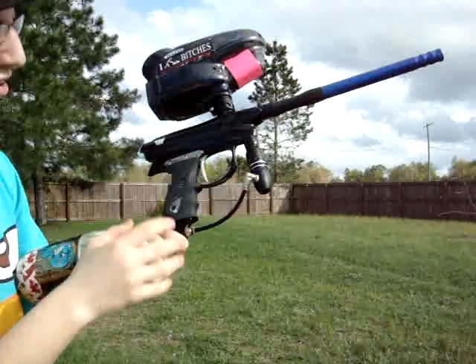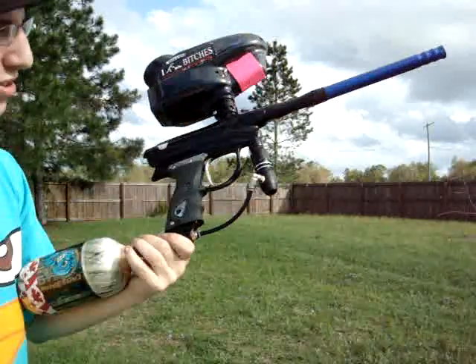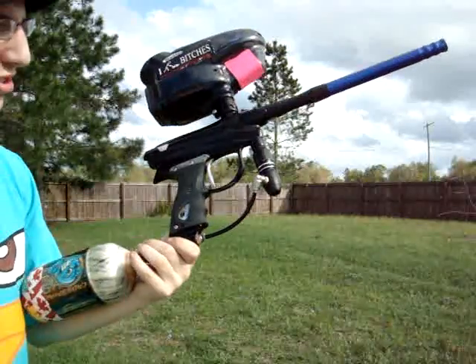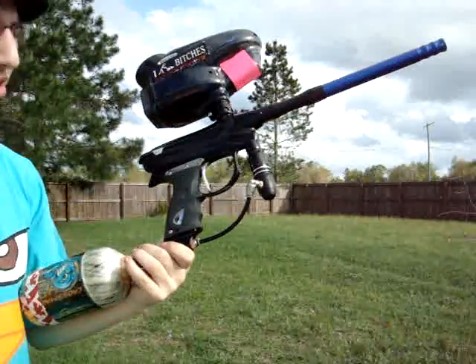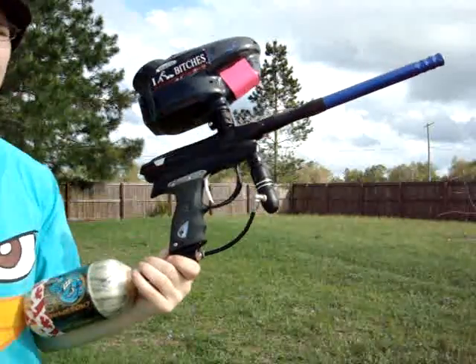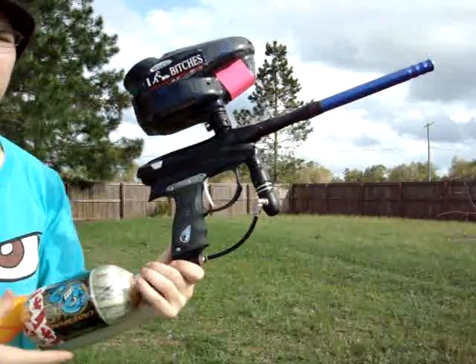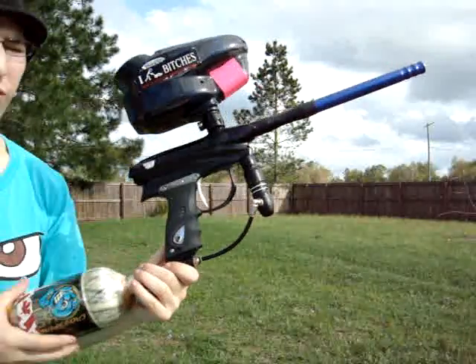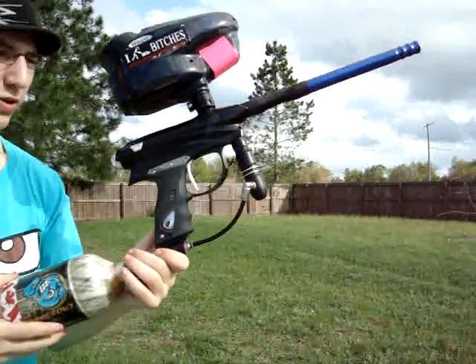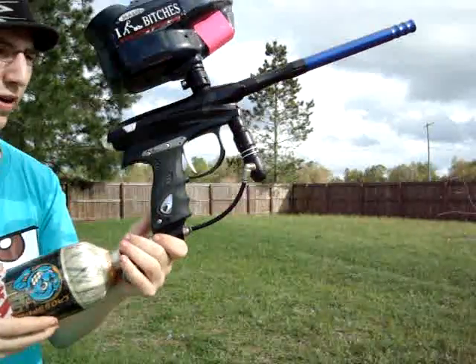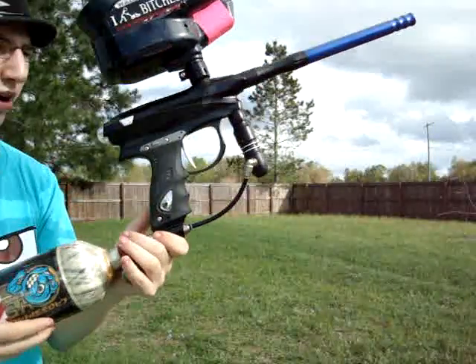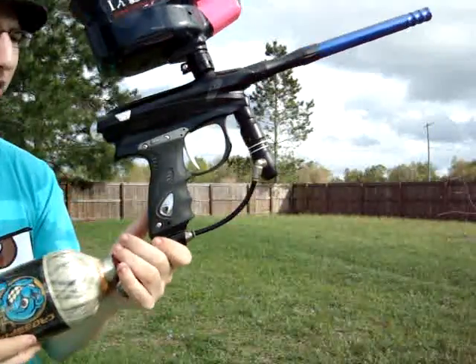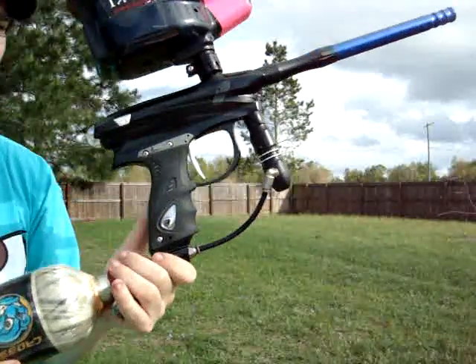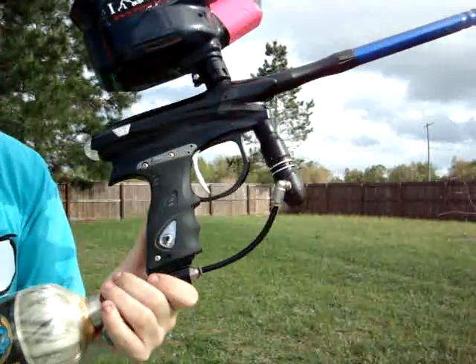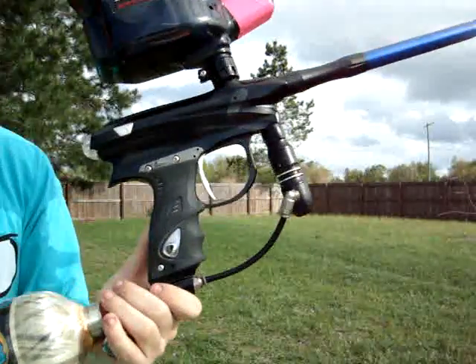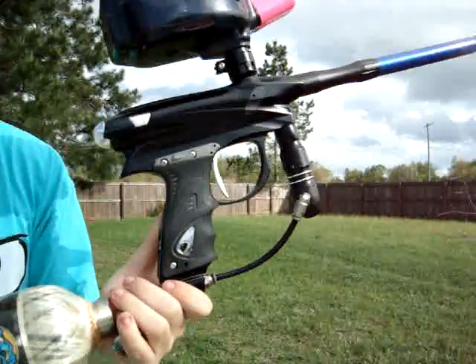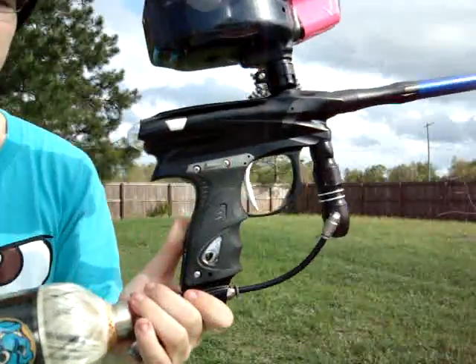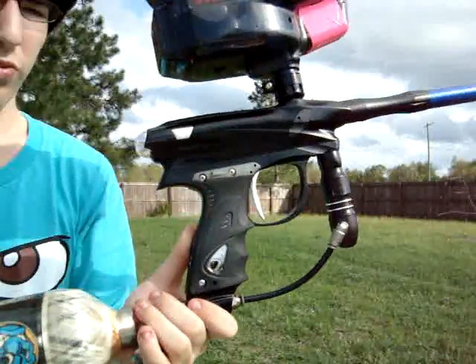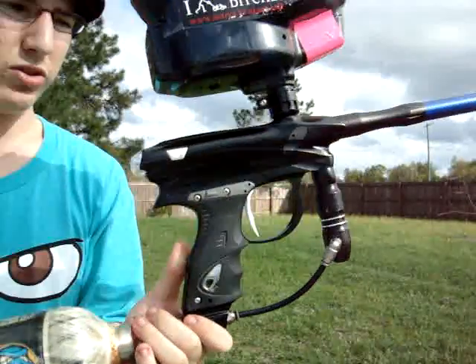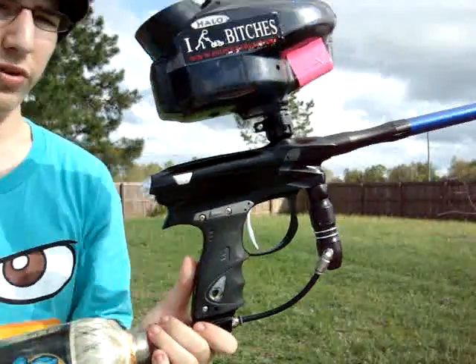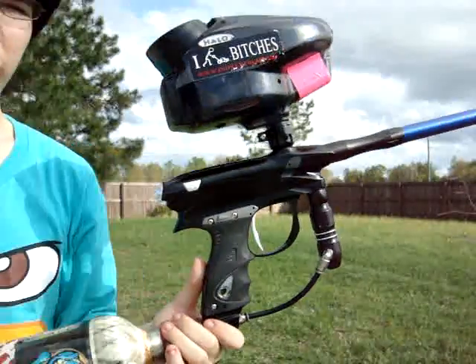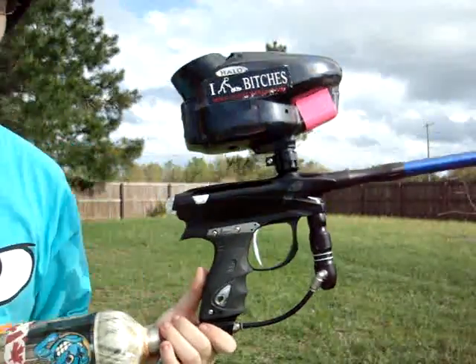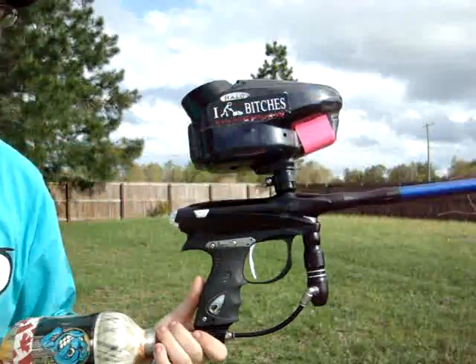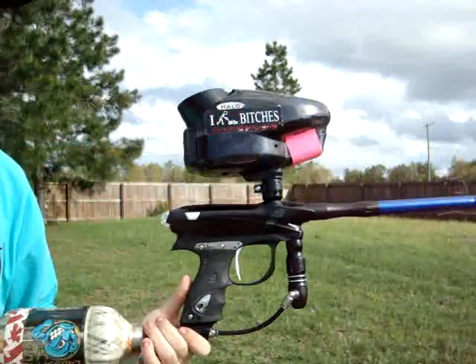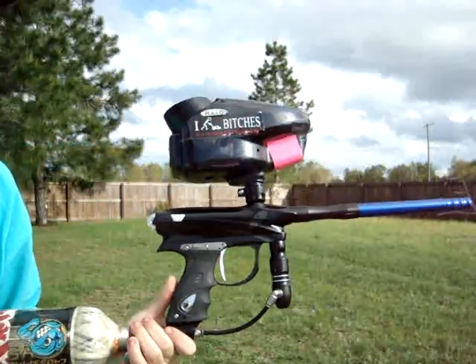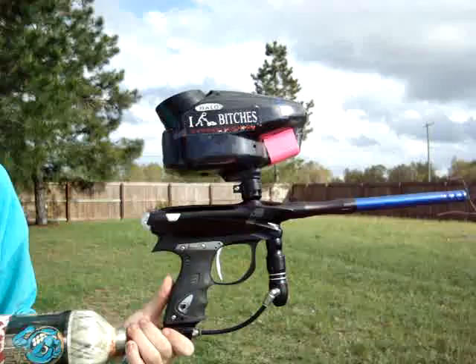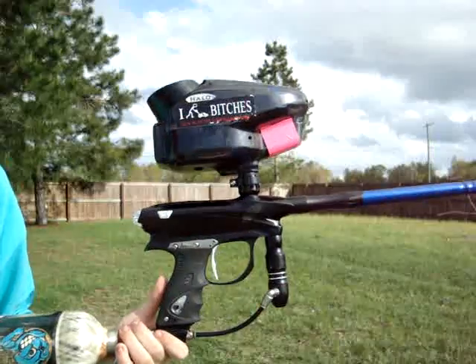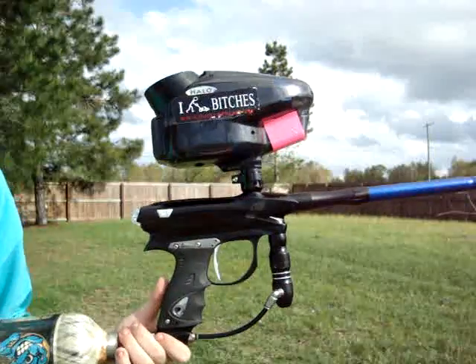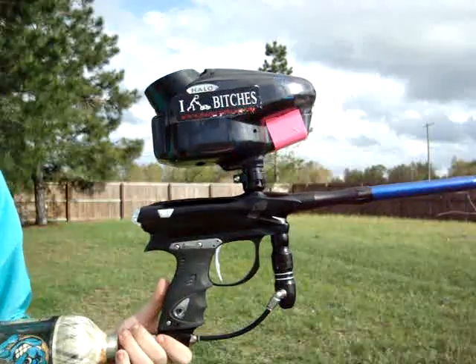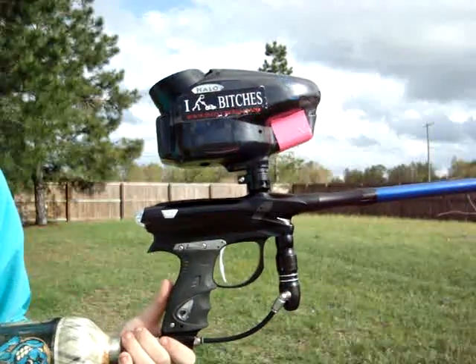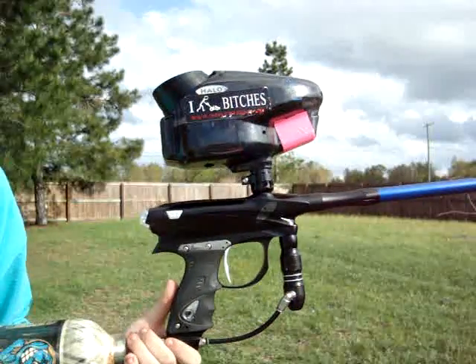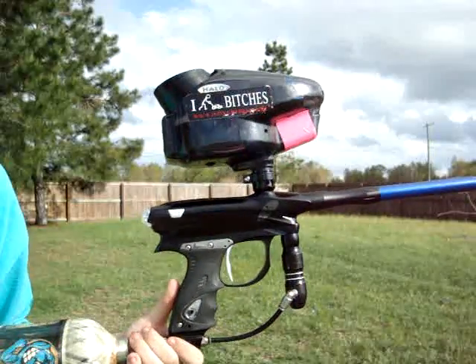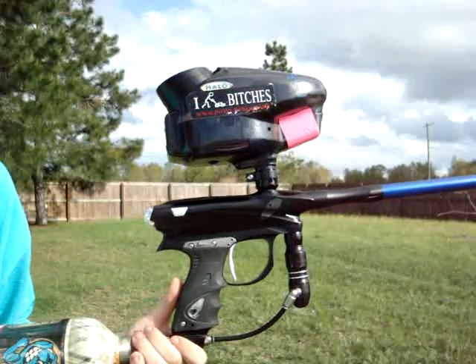So as you can see, everything works fine. No problems whatsoever. Thanks for watching. Bye.